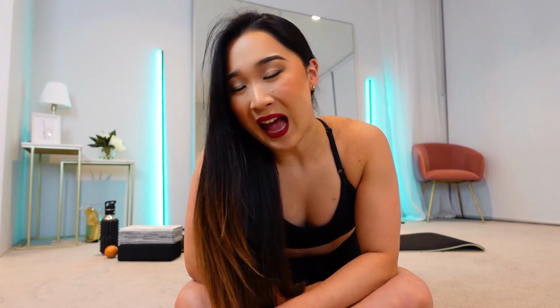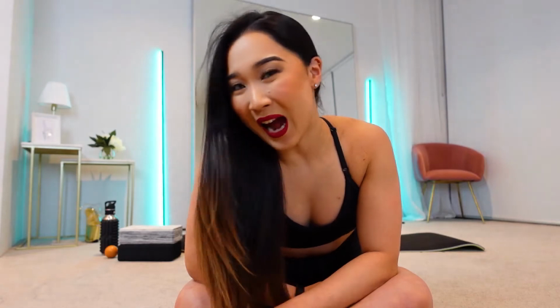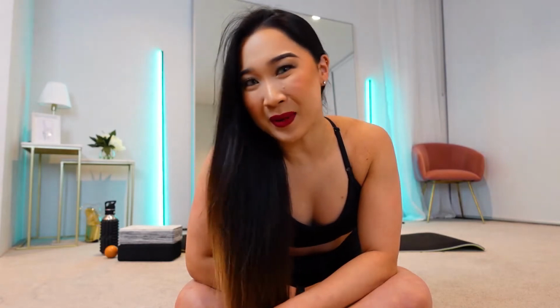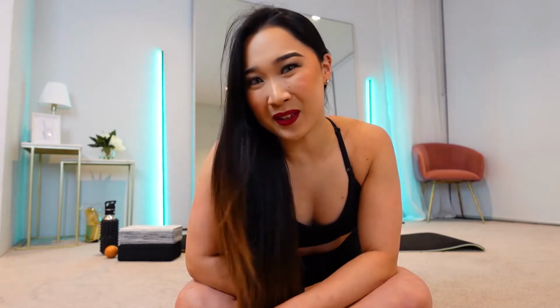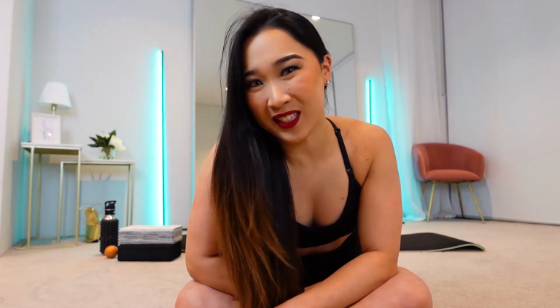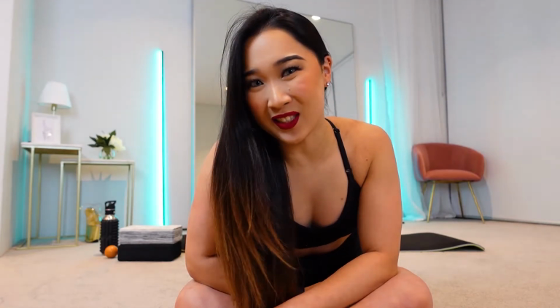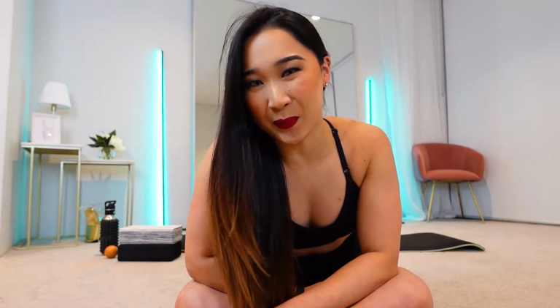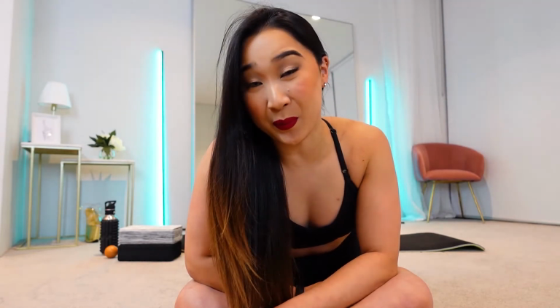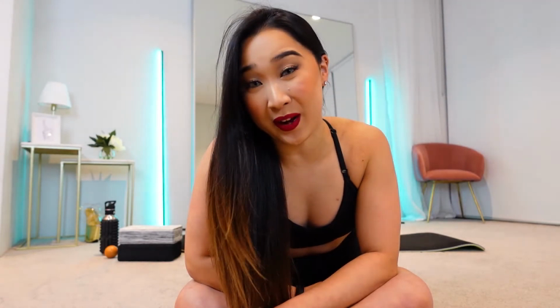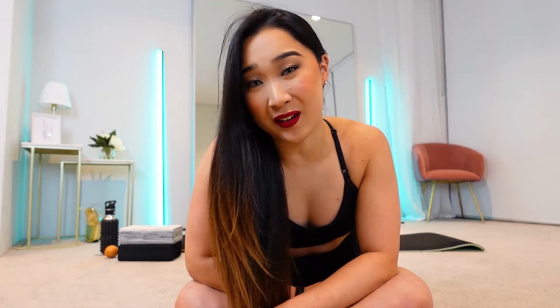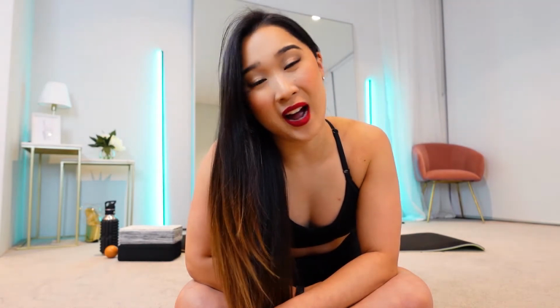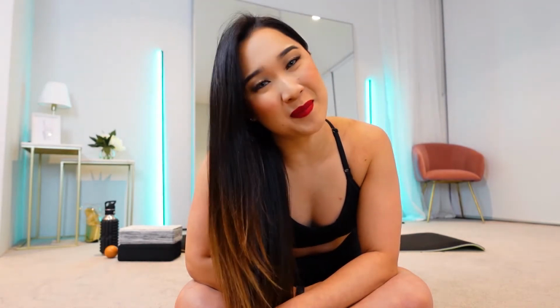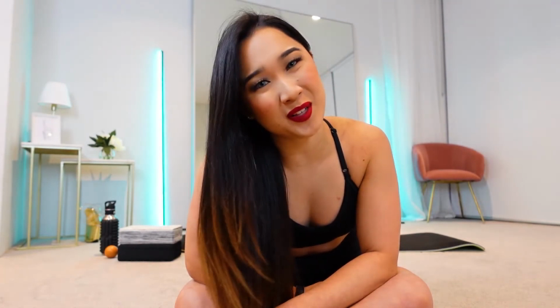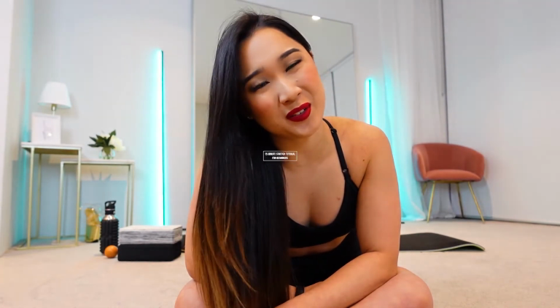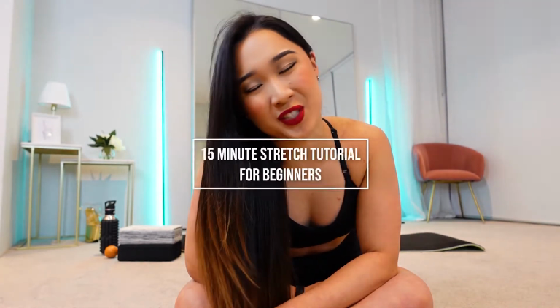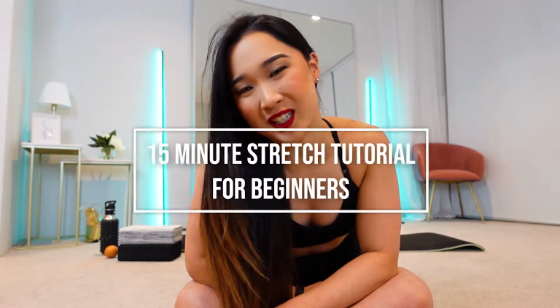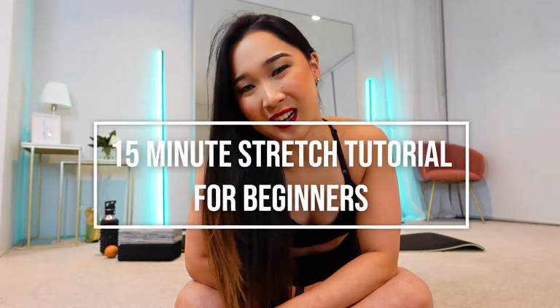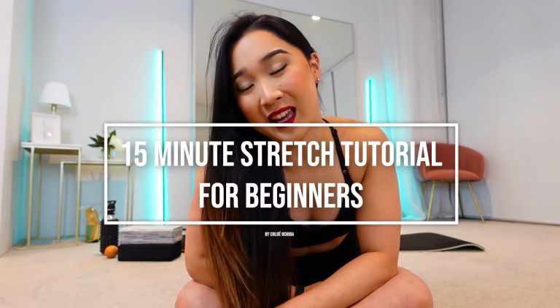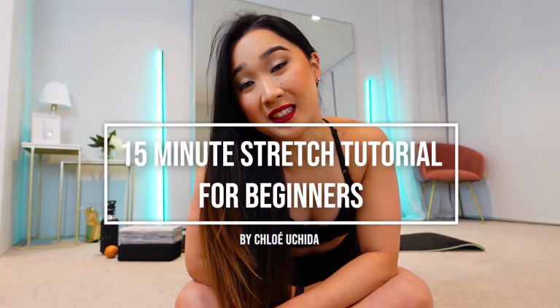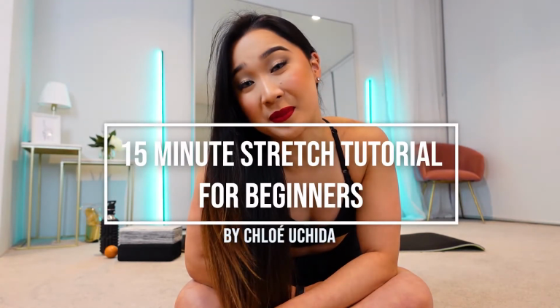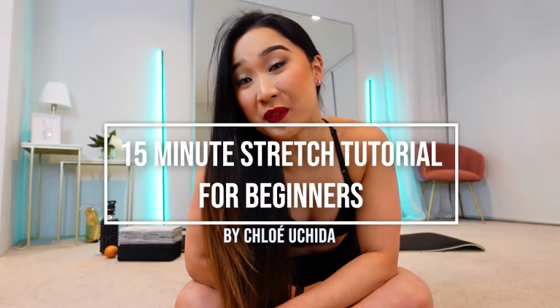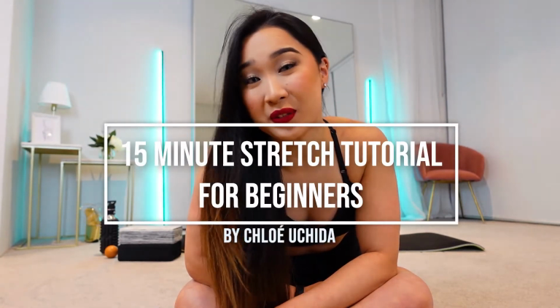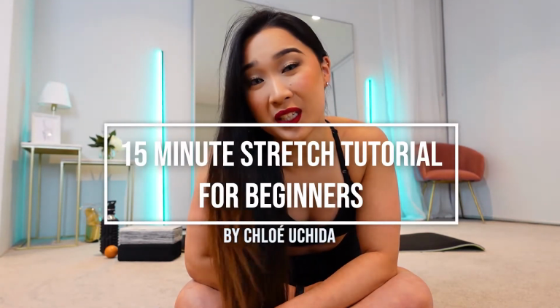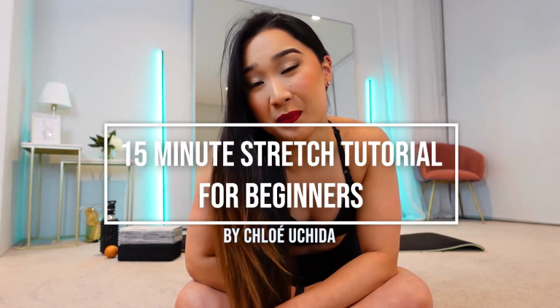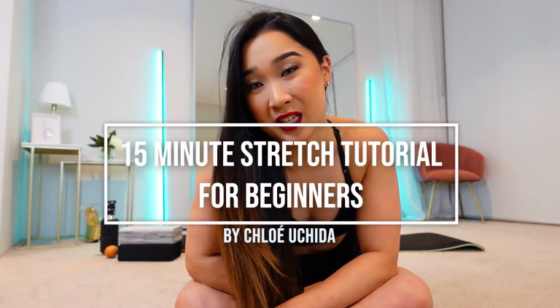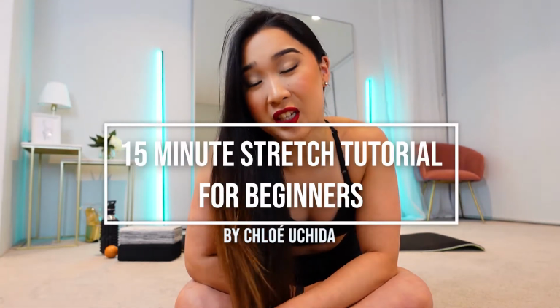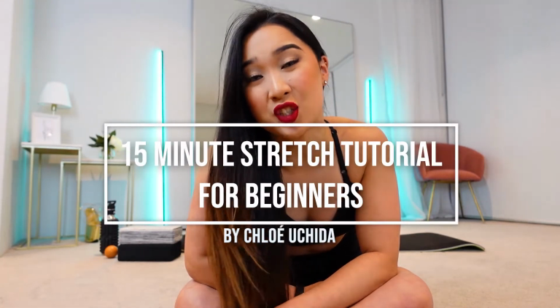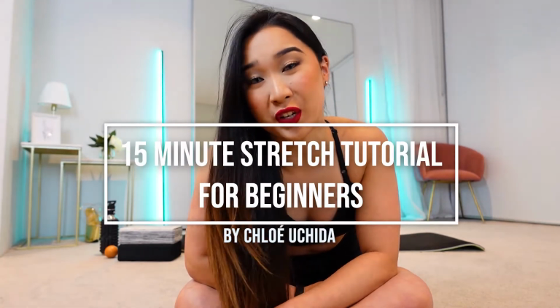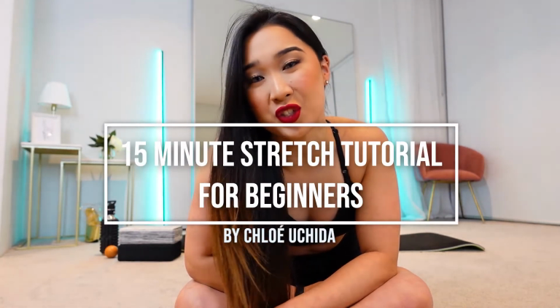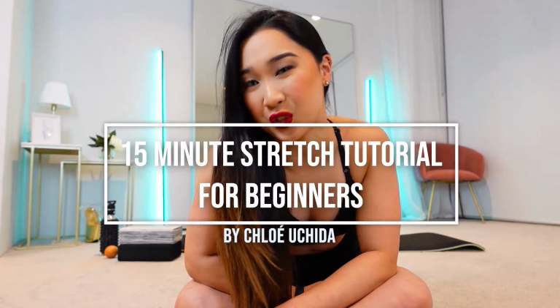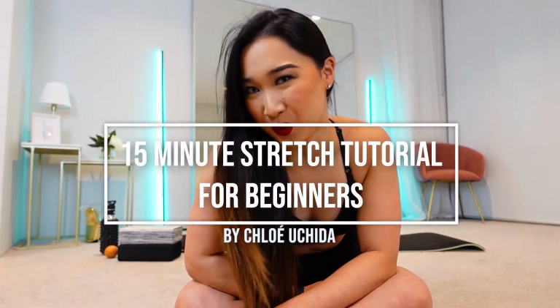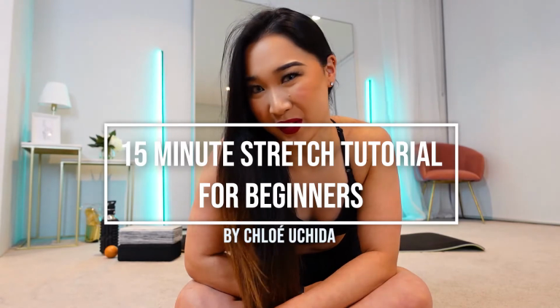Hi, my lovelies. Hope you're well. I'm Chloe Huchida and this is my 15-minute stretch tutorial.